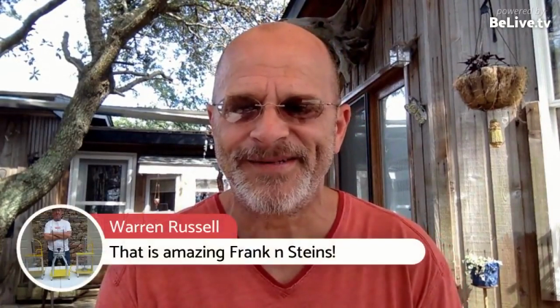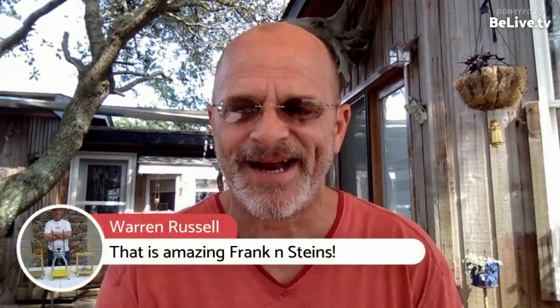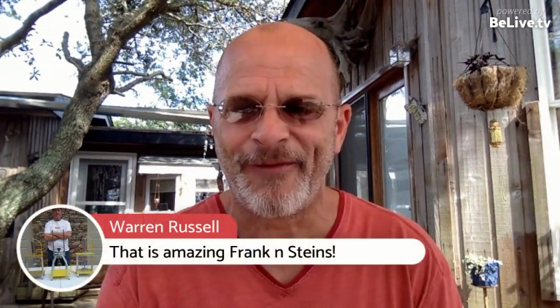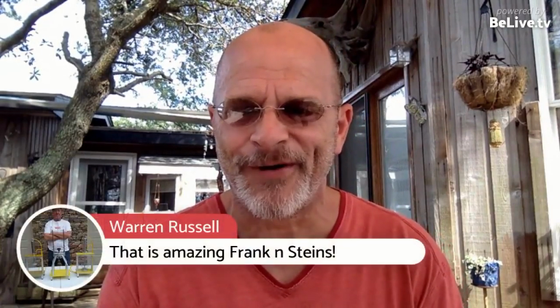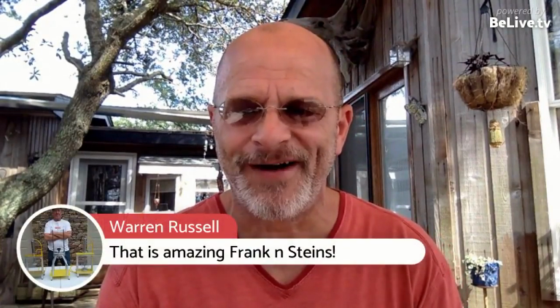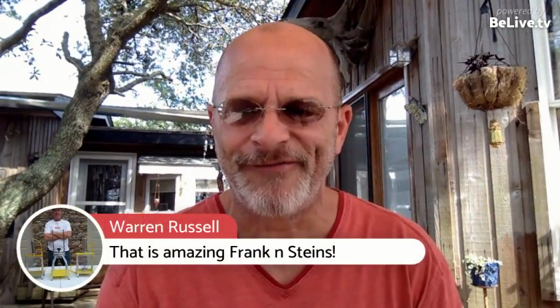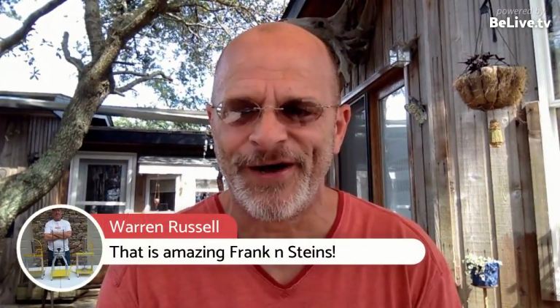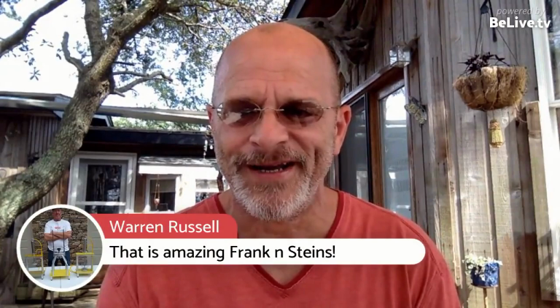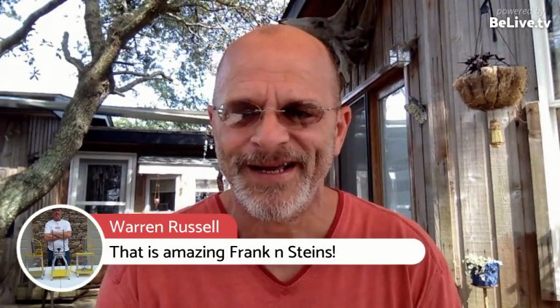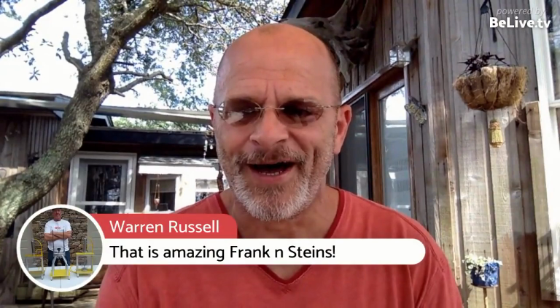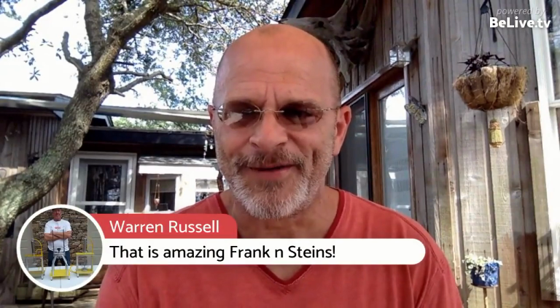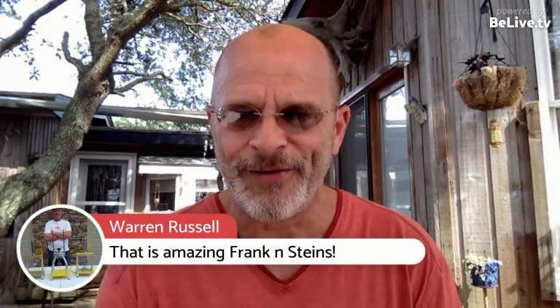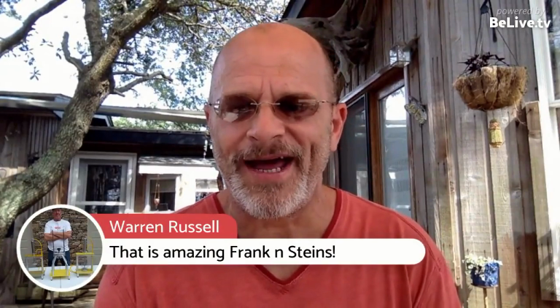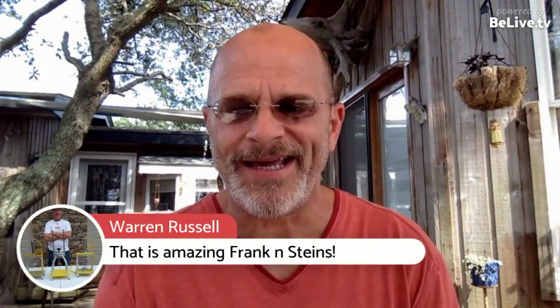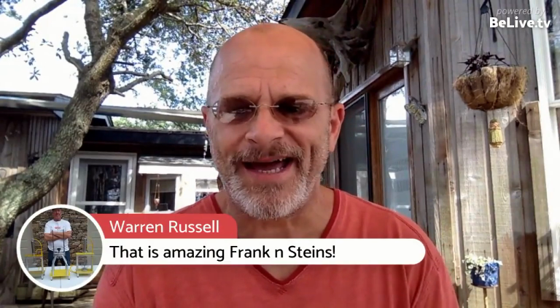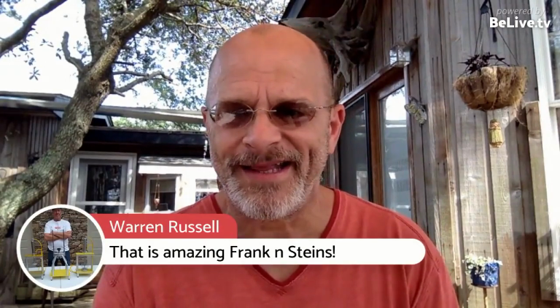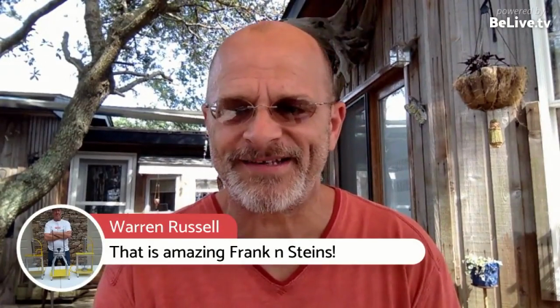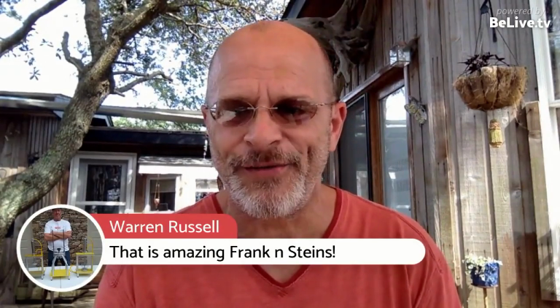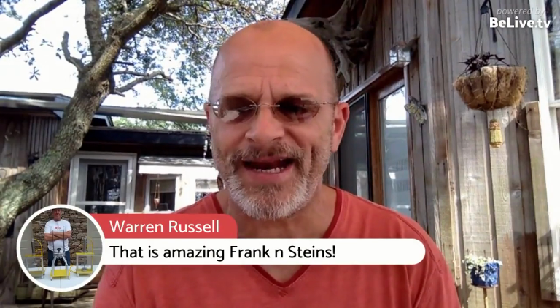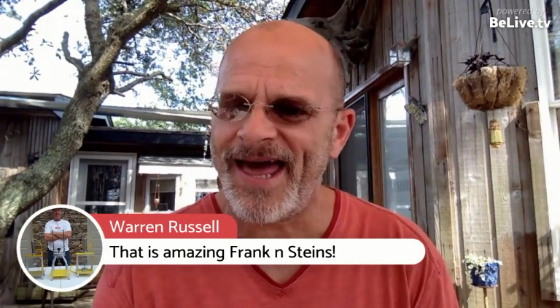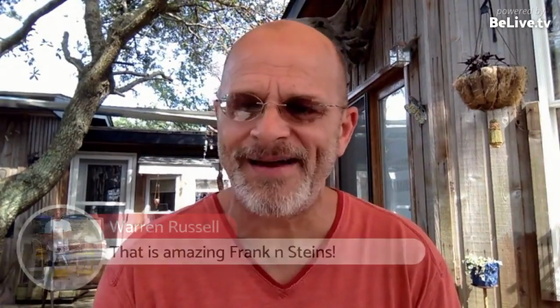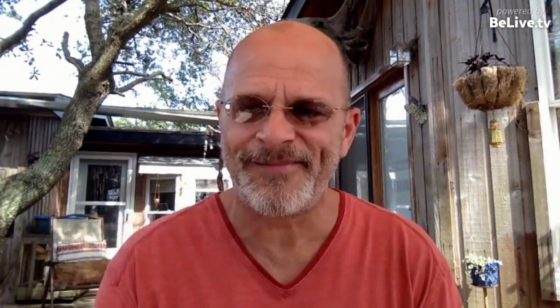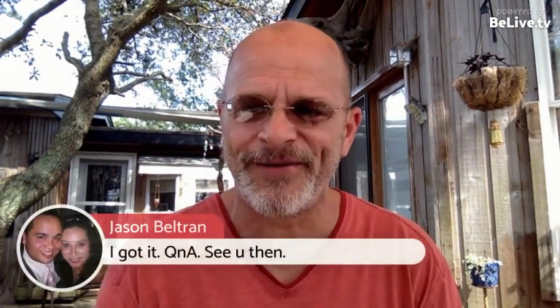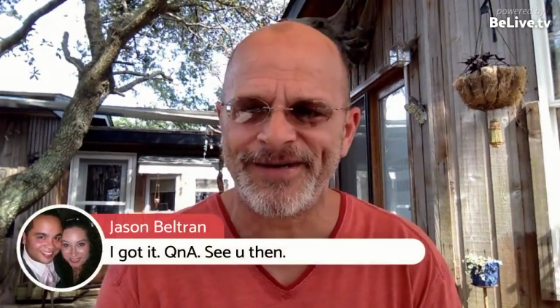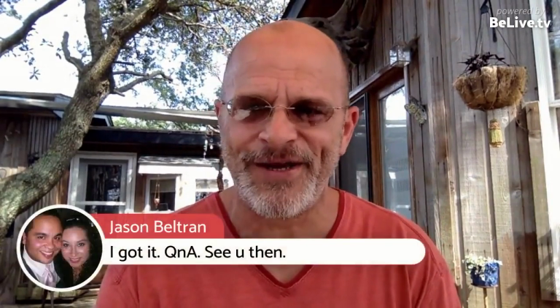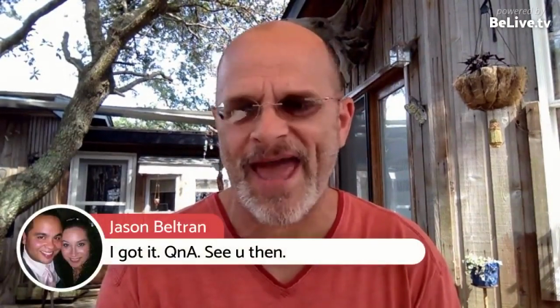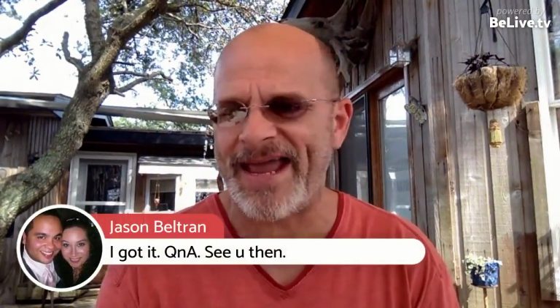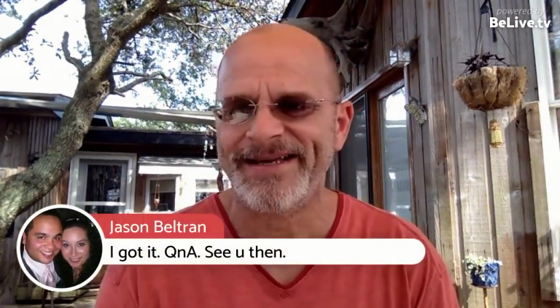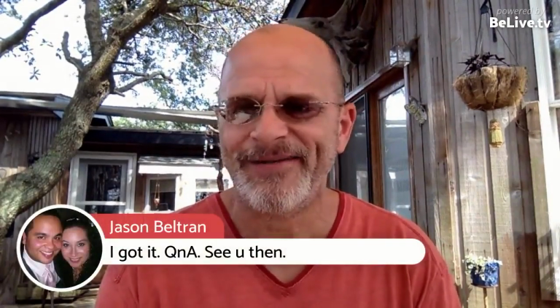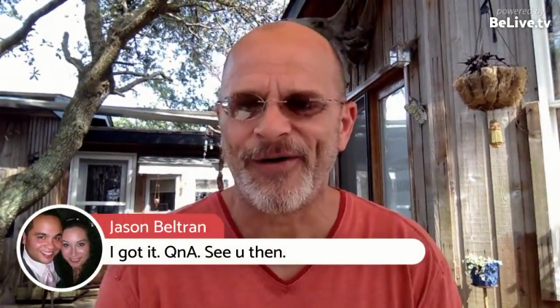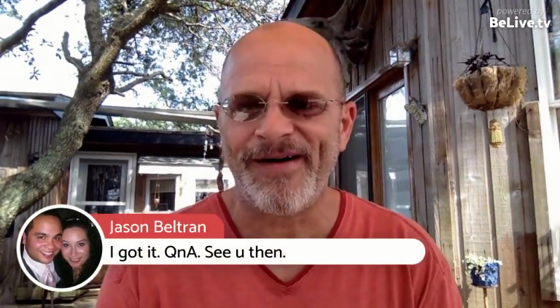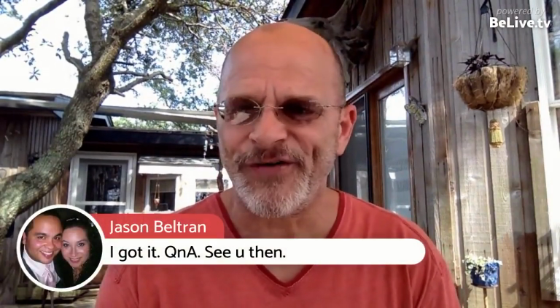Tonight we're going to have fun — Q&A tonight. We're going to have fun. Thank y'all for being here, and I'll be back.